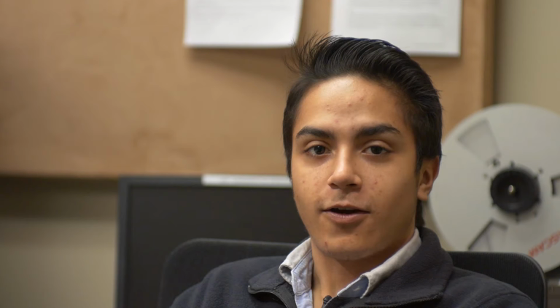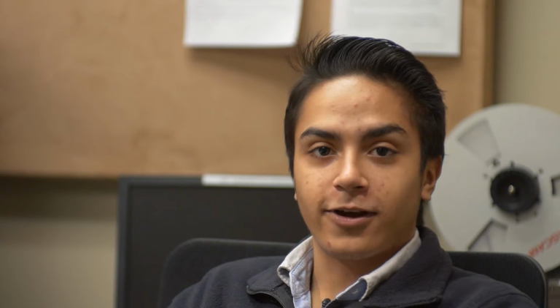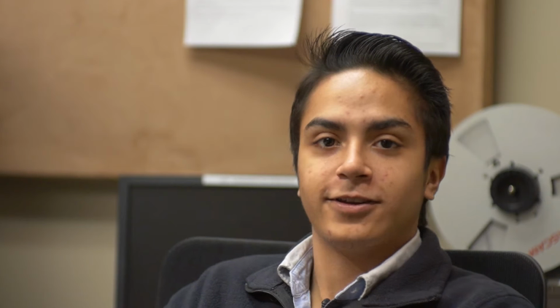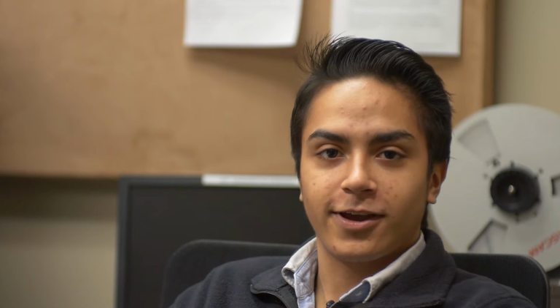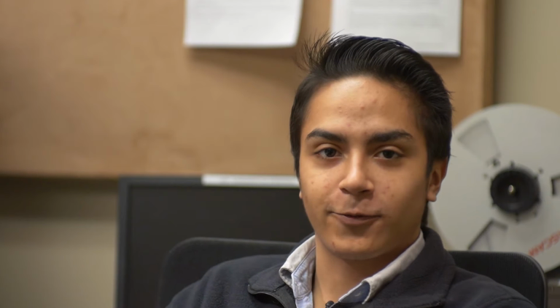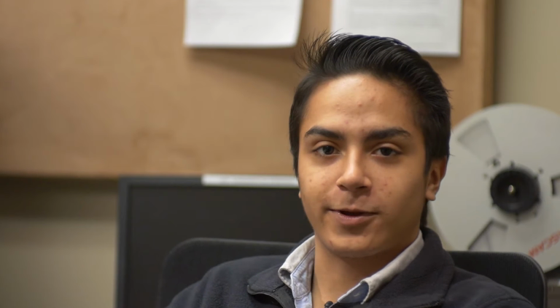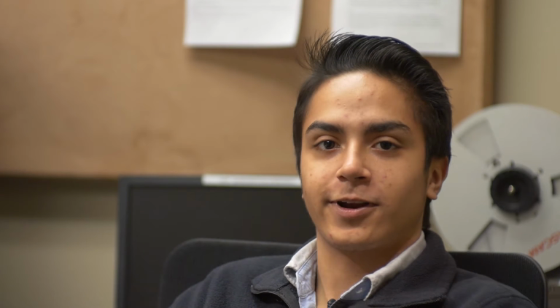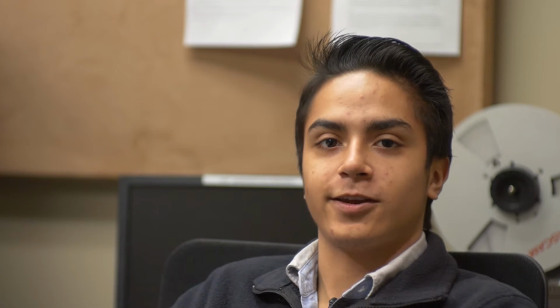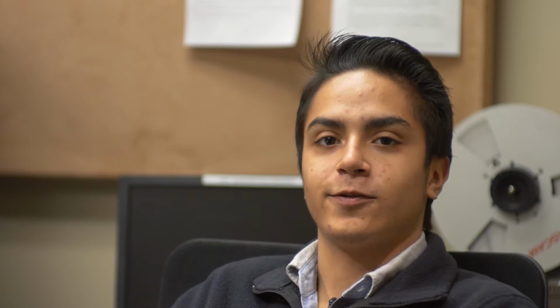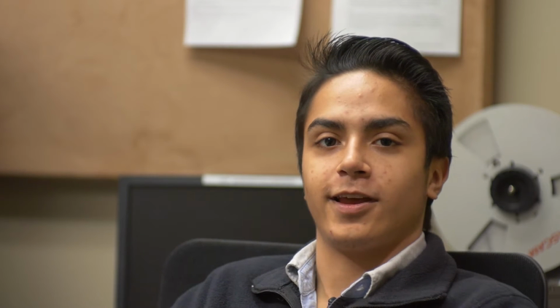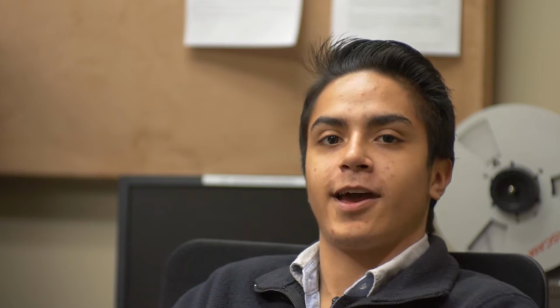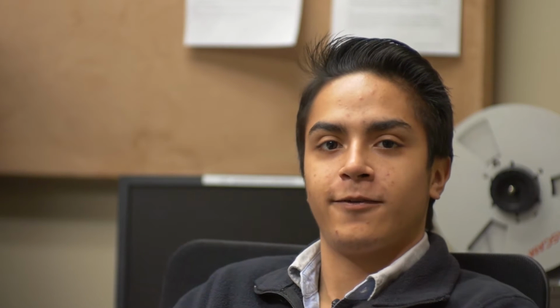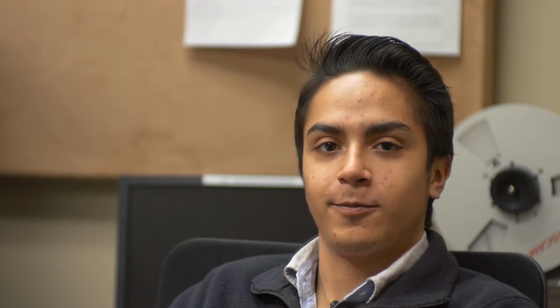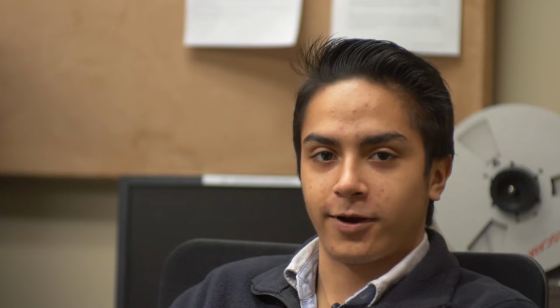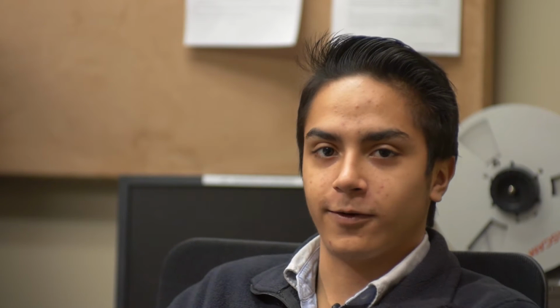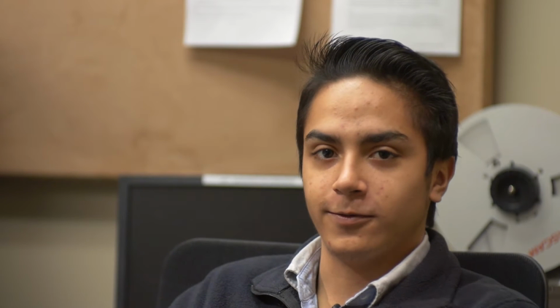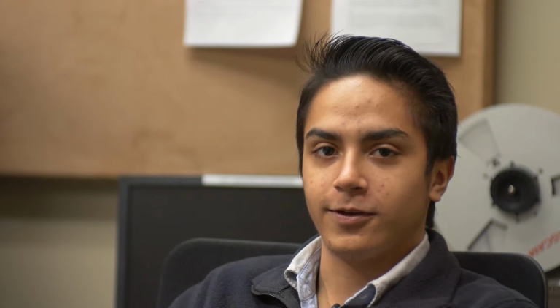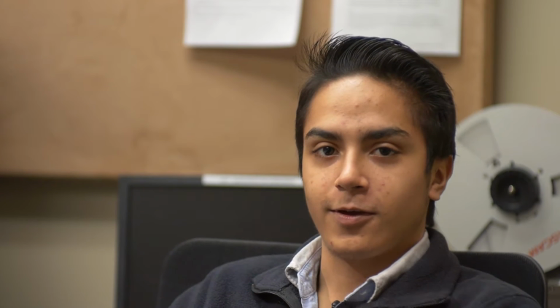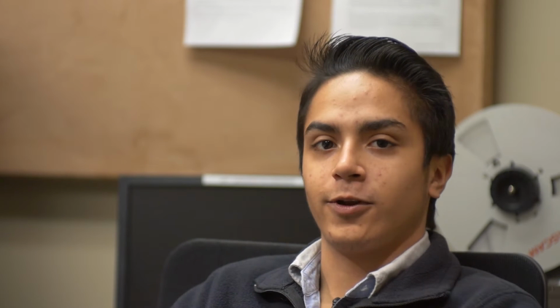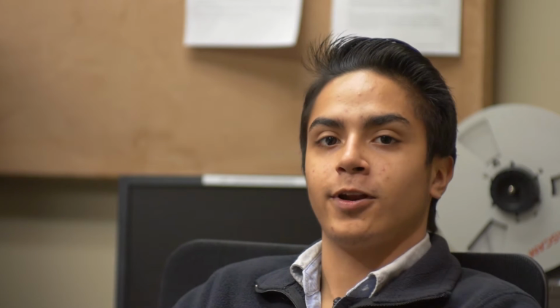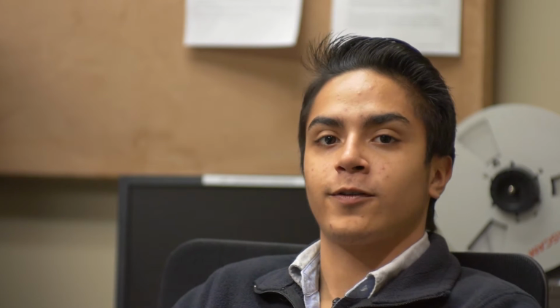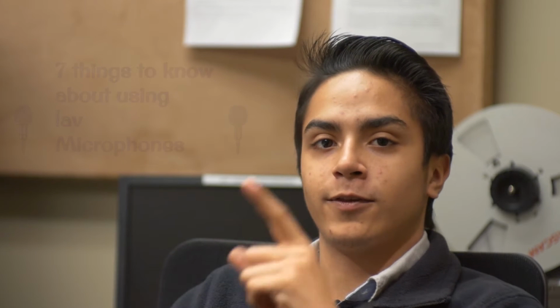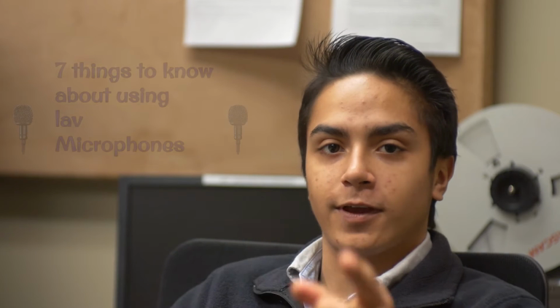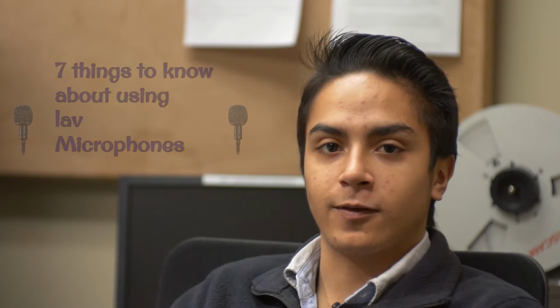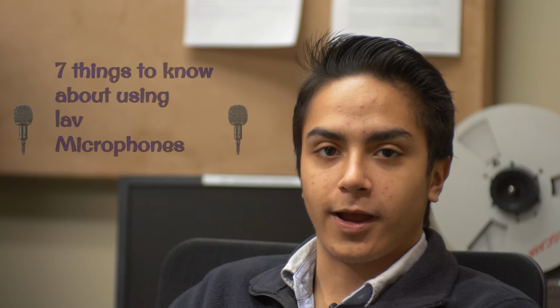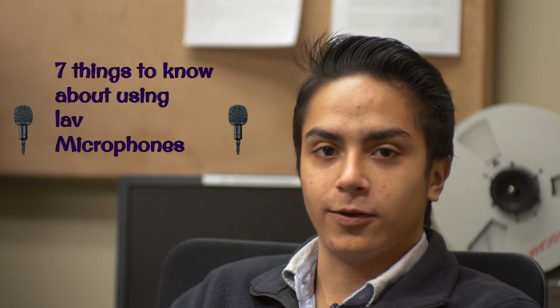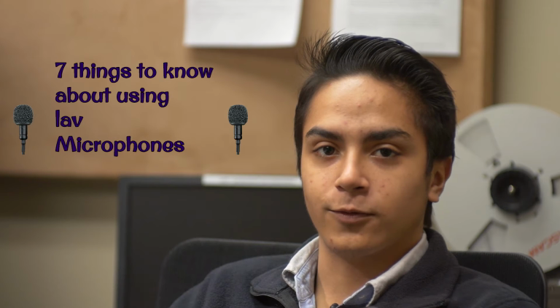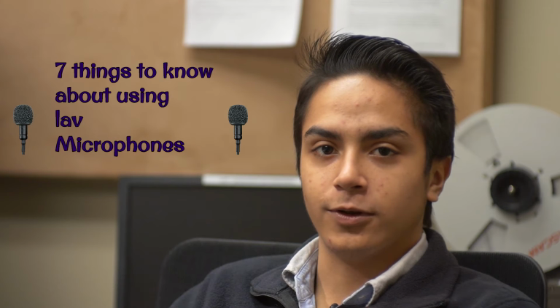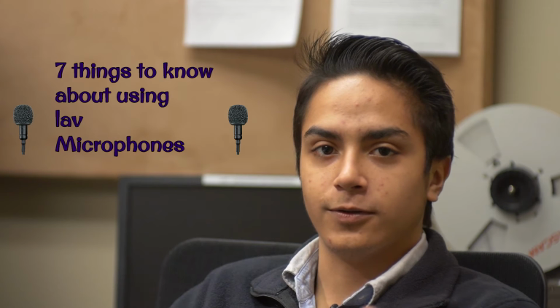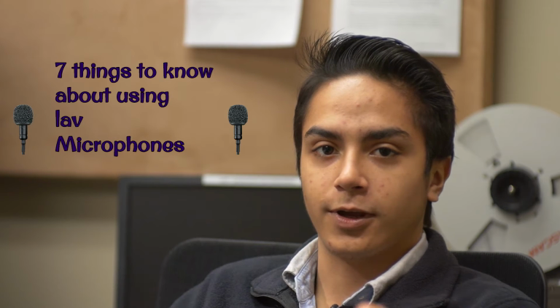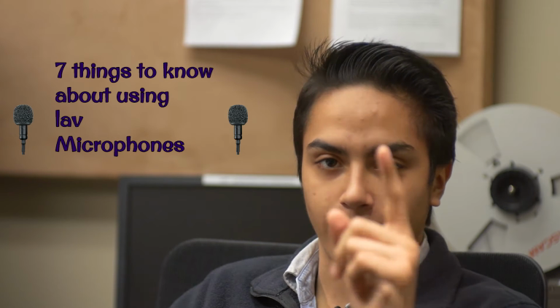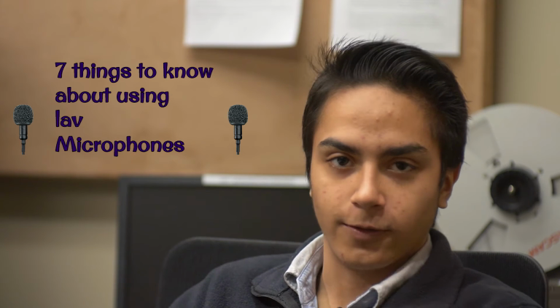Today we're going to be learning how to use a lav microphone. We need to know seven things about how to use one.